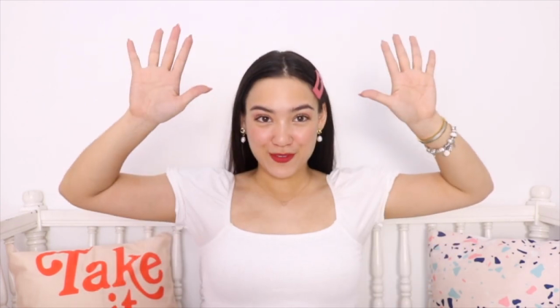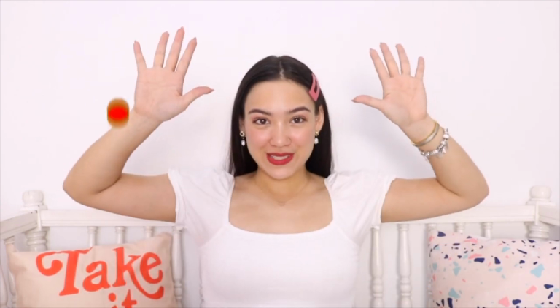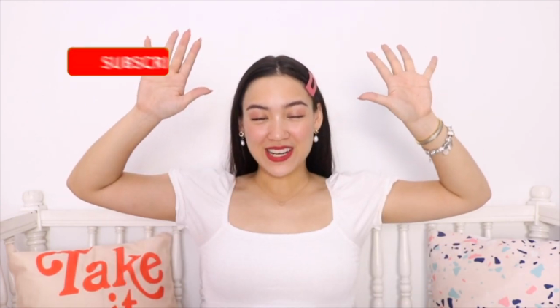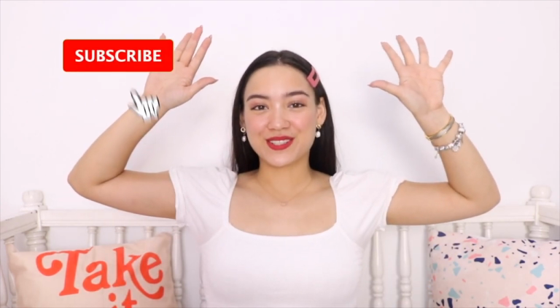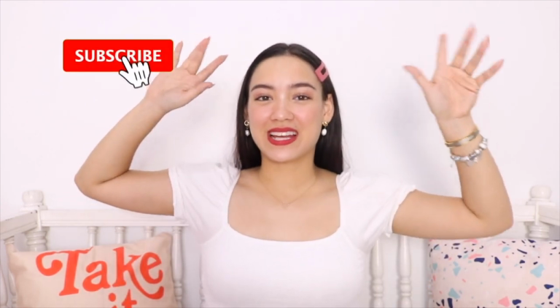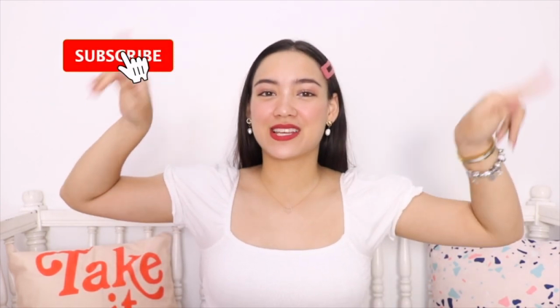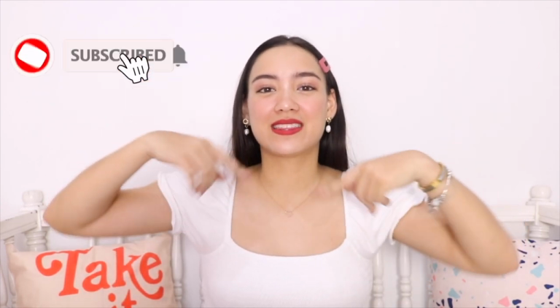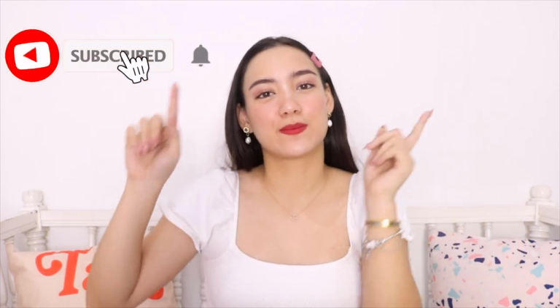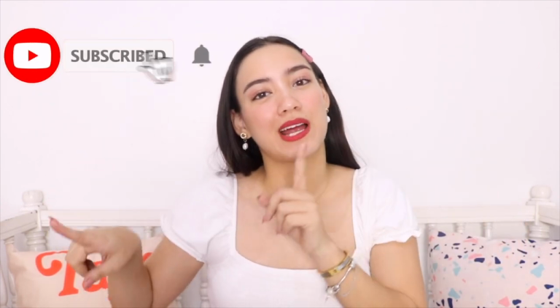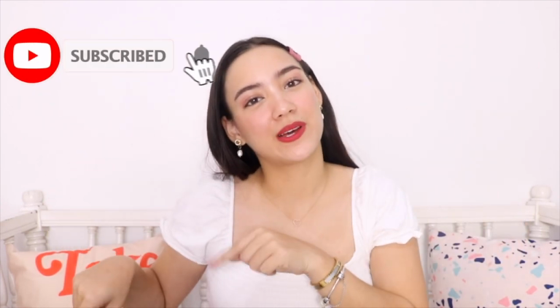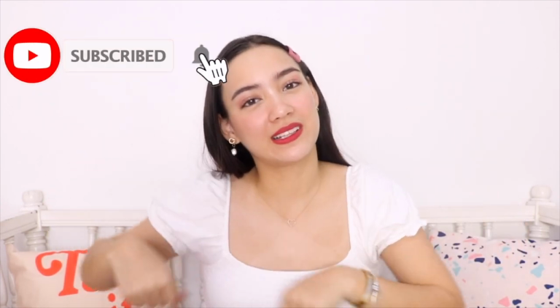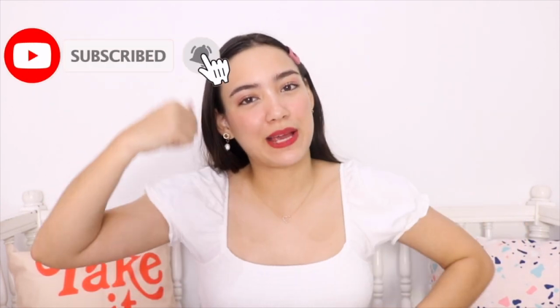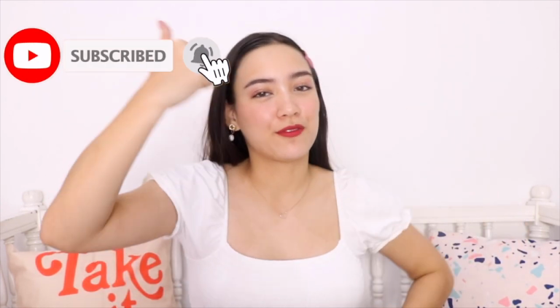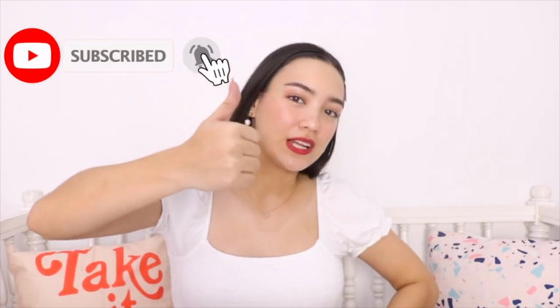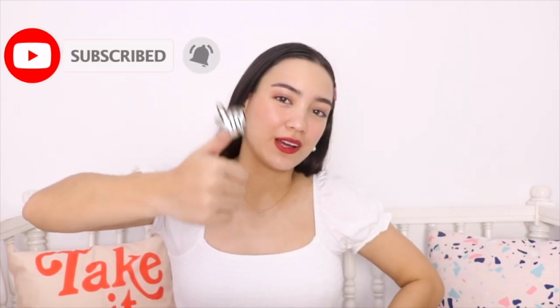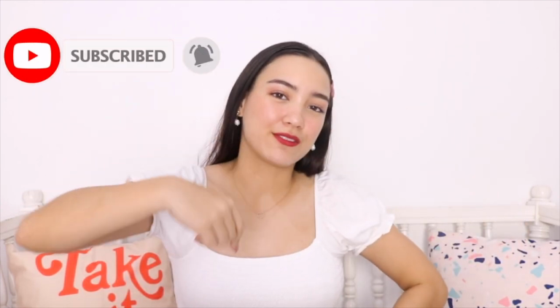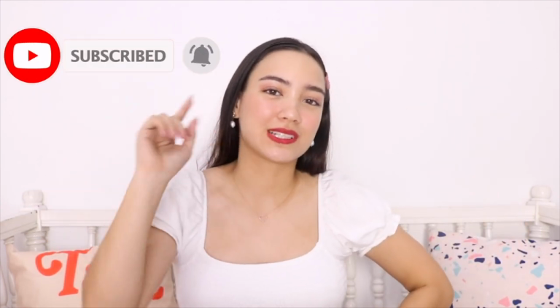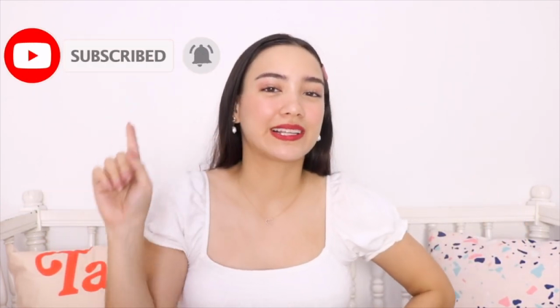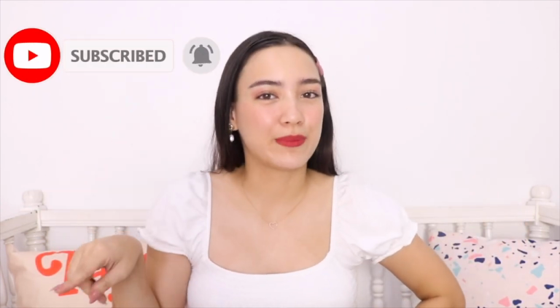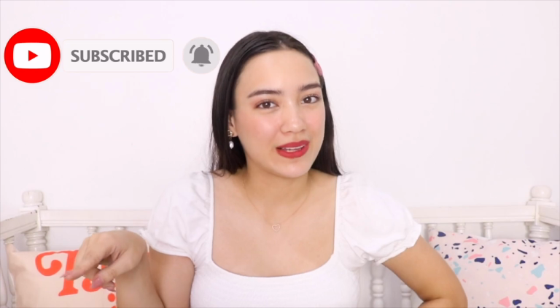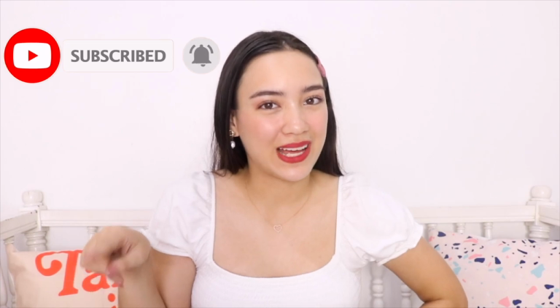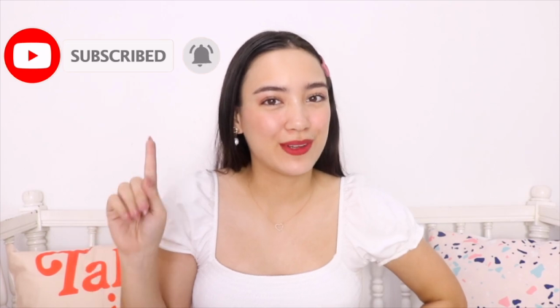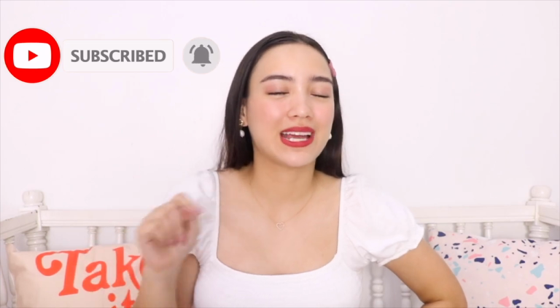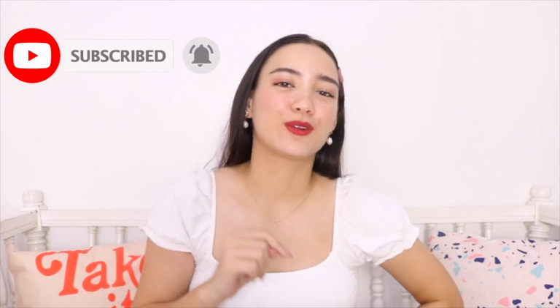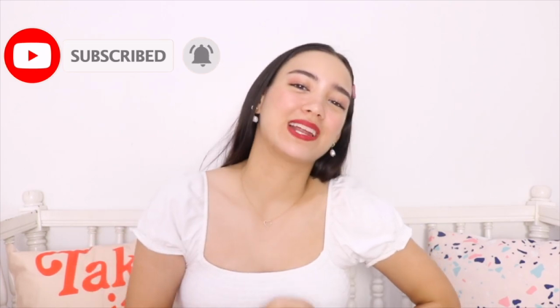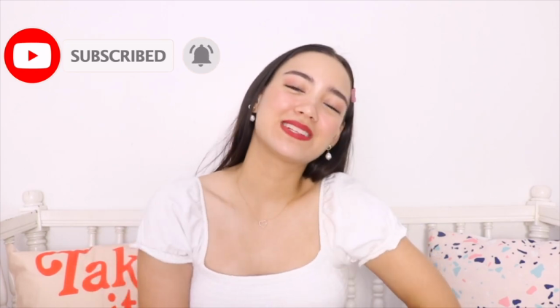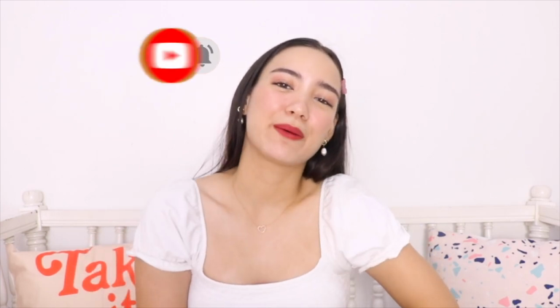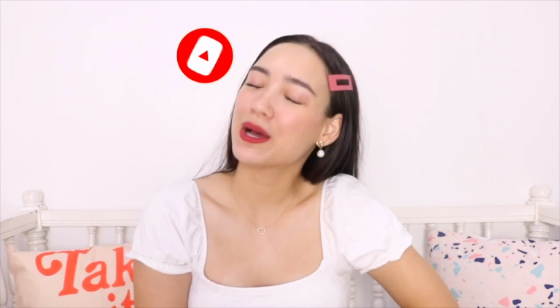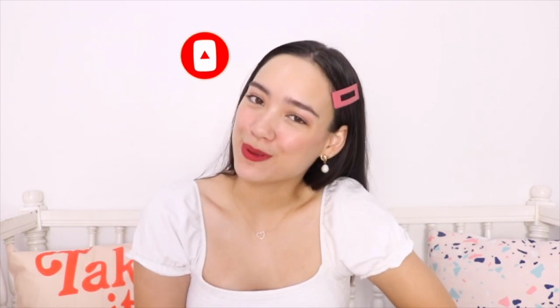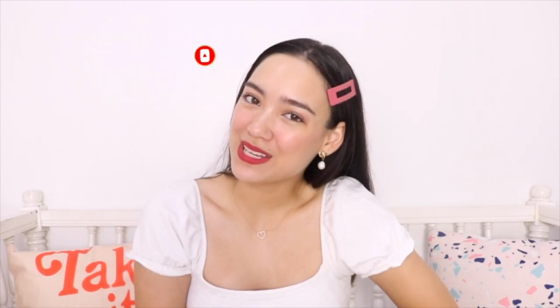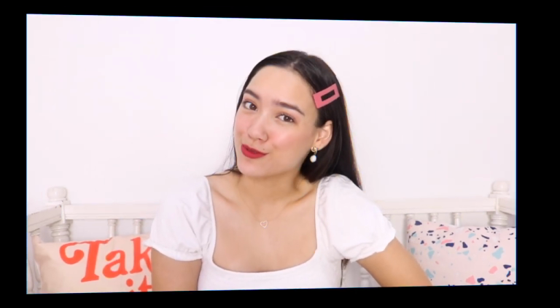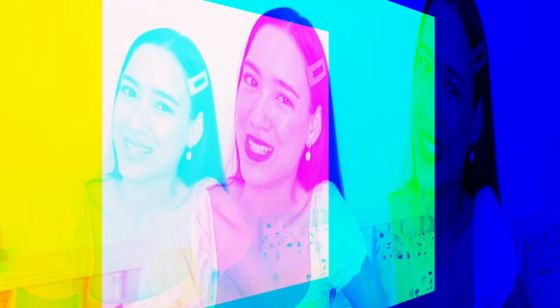But before we start, don't forget to hit the subscribe button, like this video, and of course click the little bell button down below to get notified every time I upload a new video.